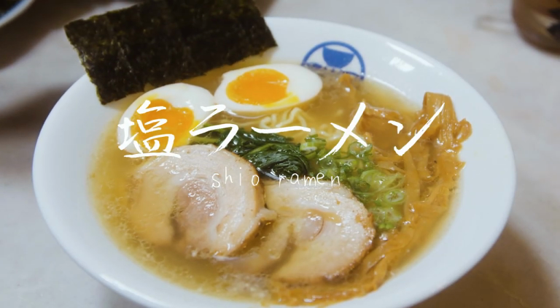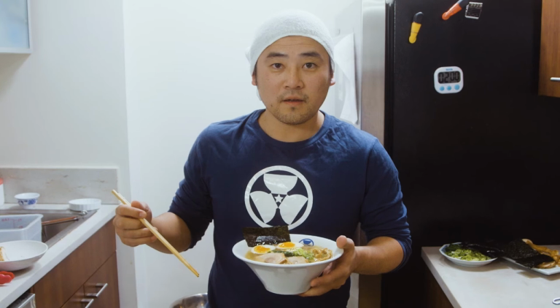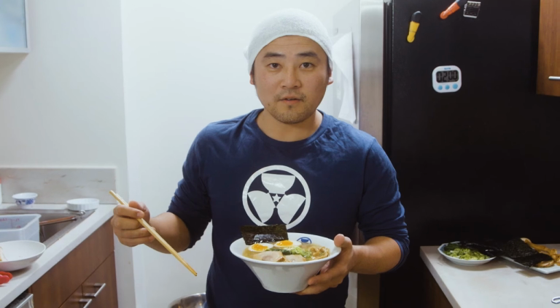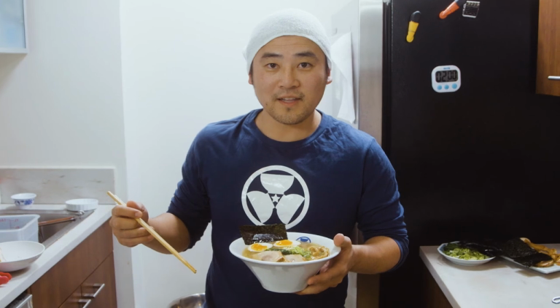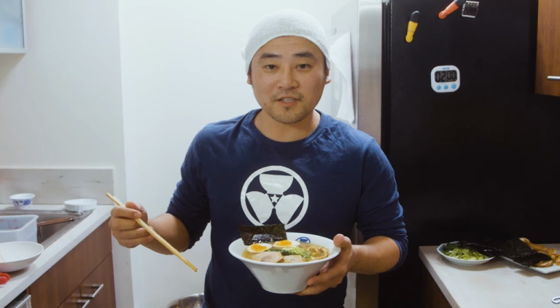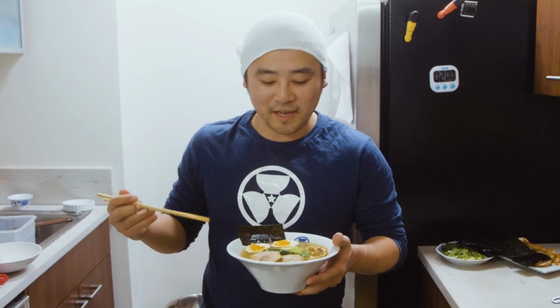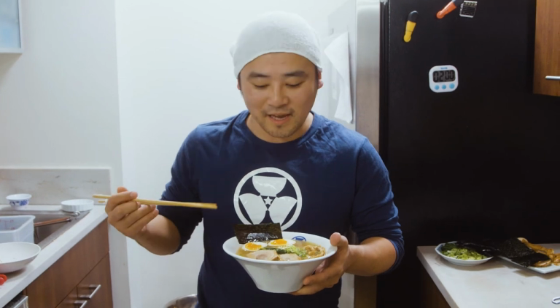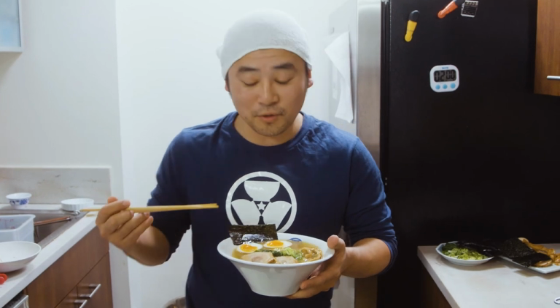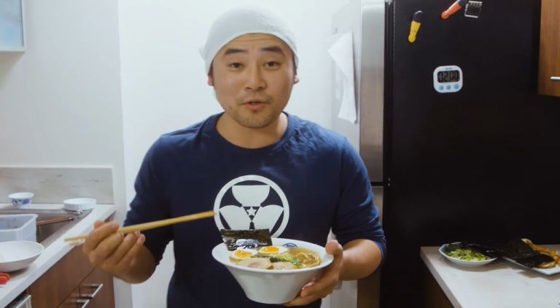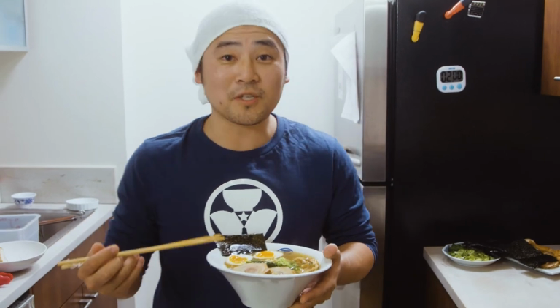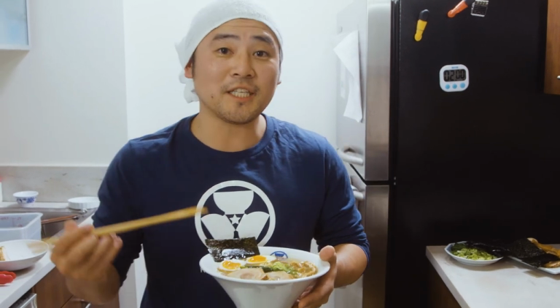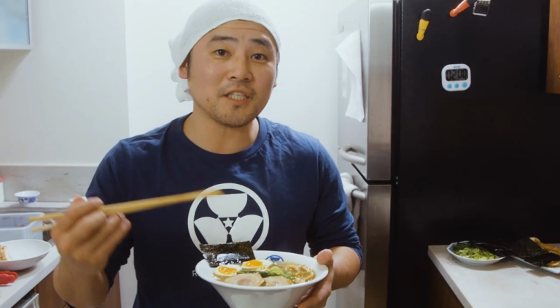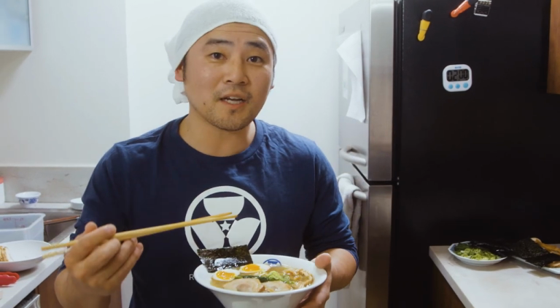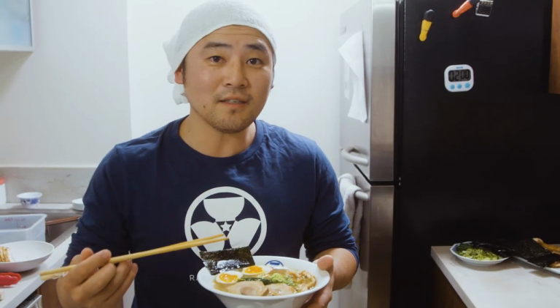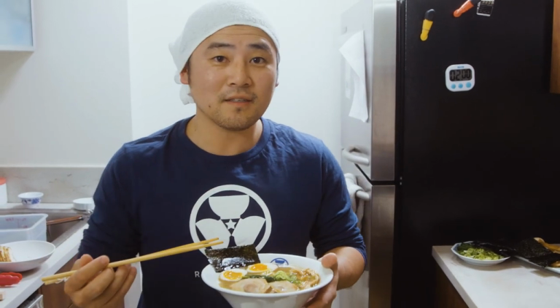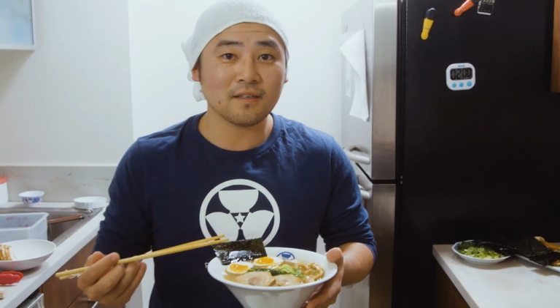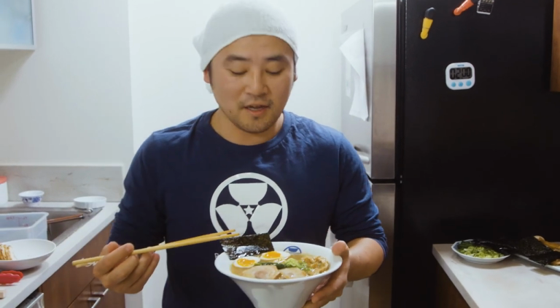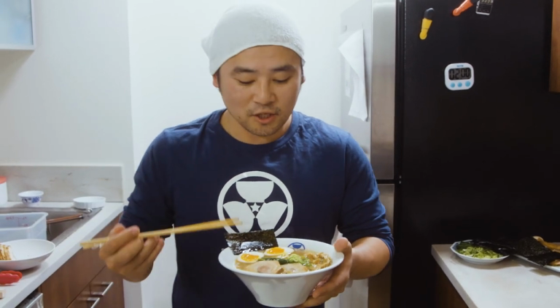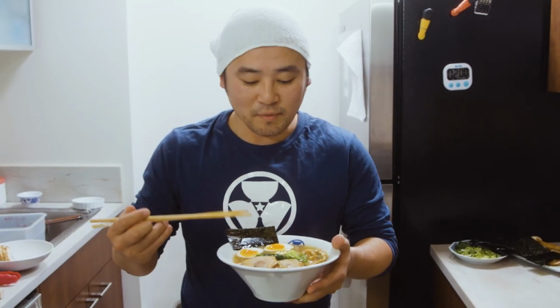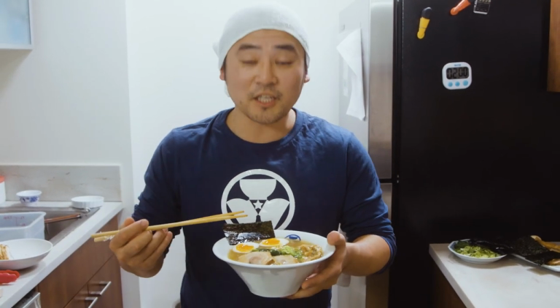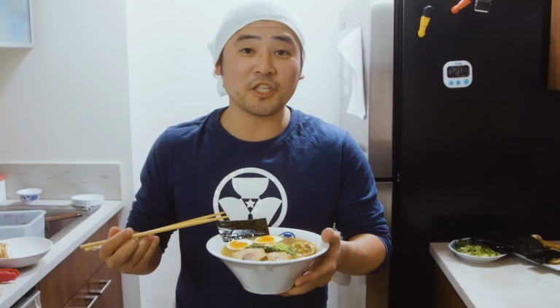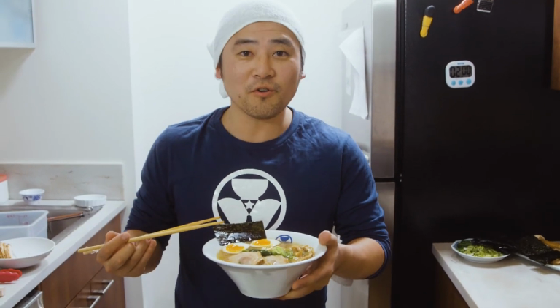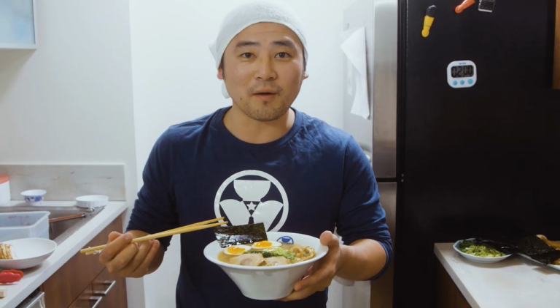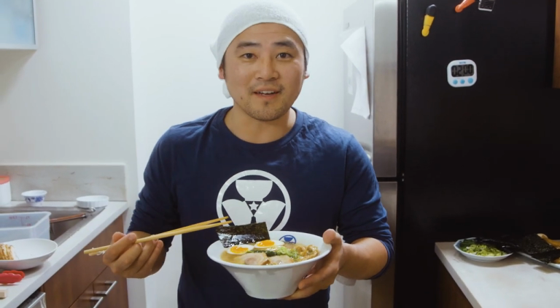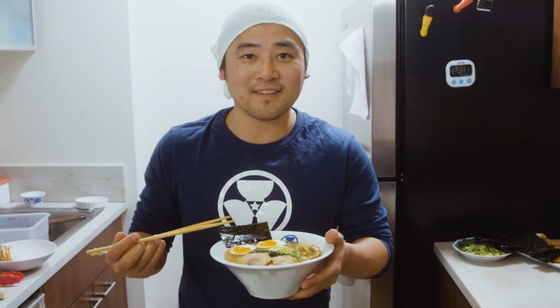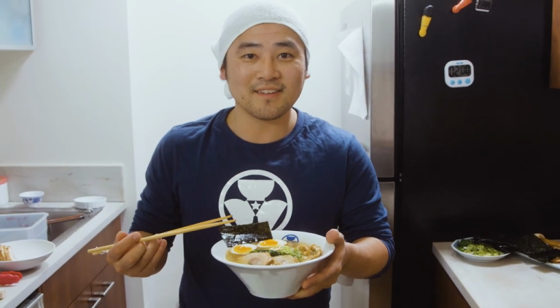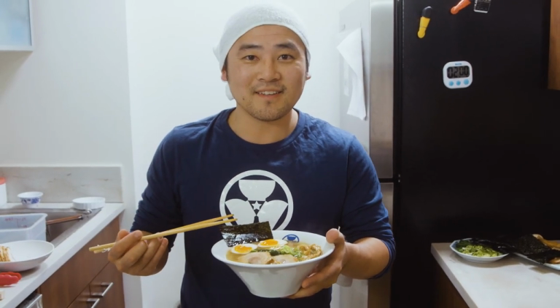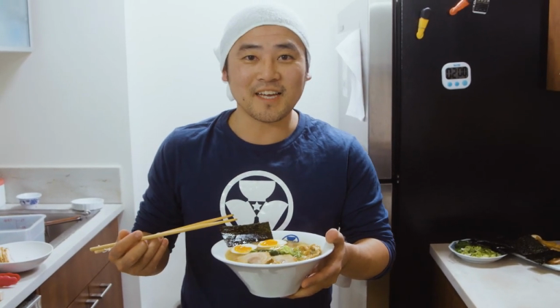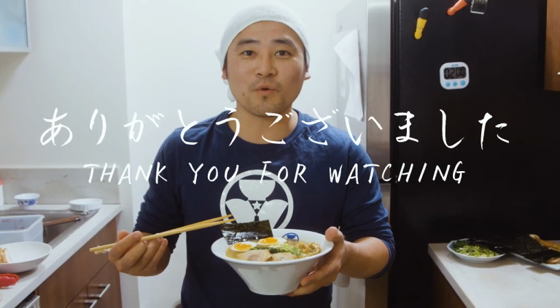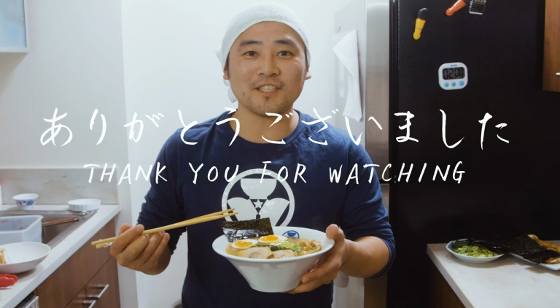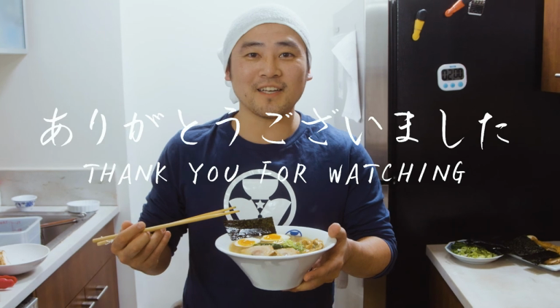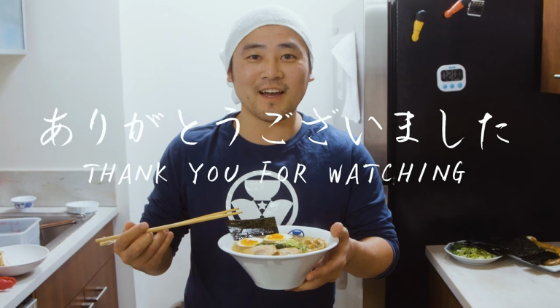Alright, so that's how you use chintan to make shio ramen. Thanks for watching!